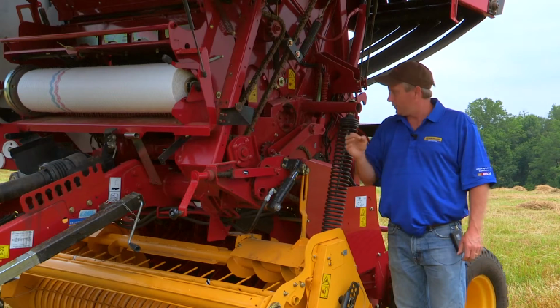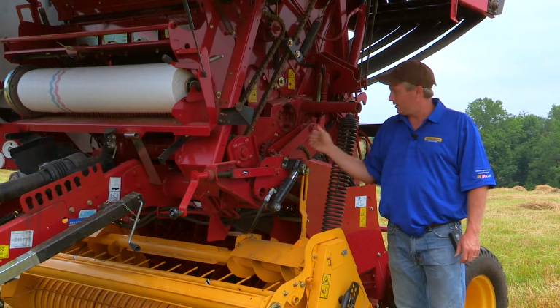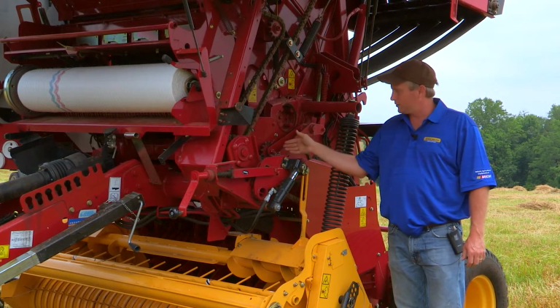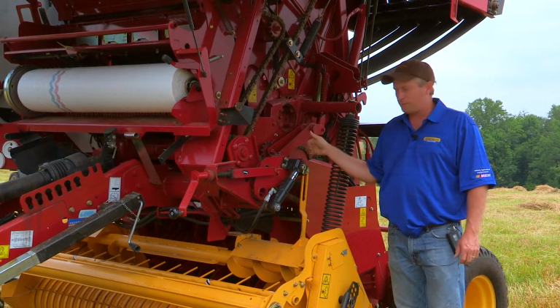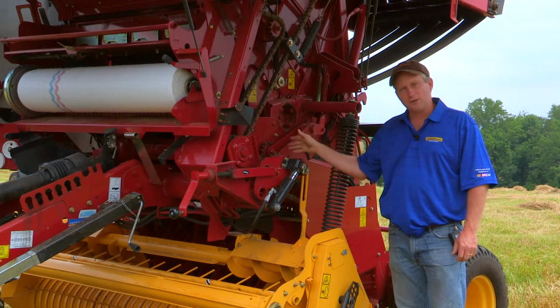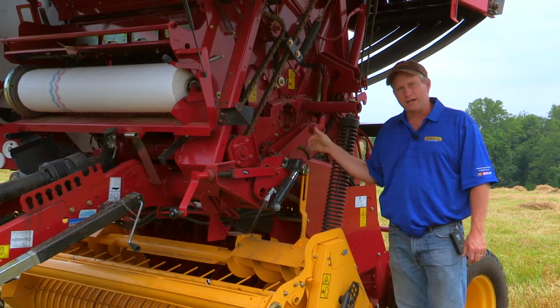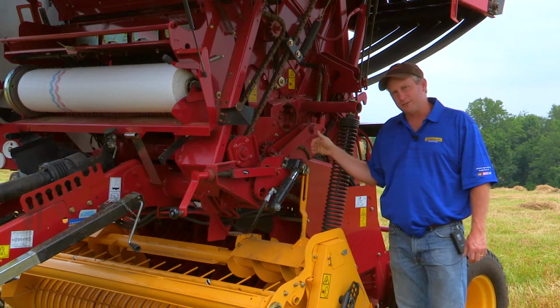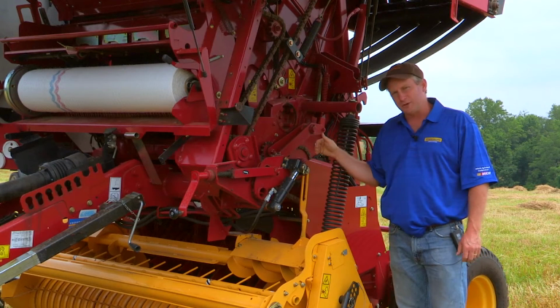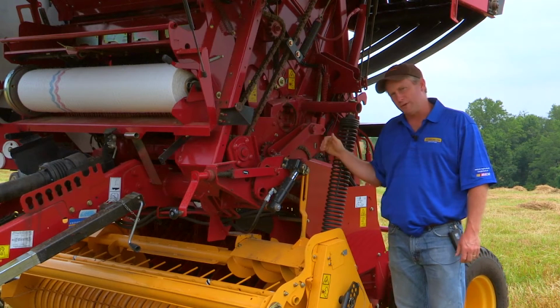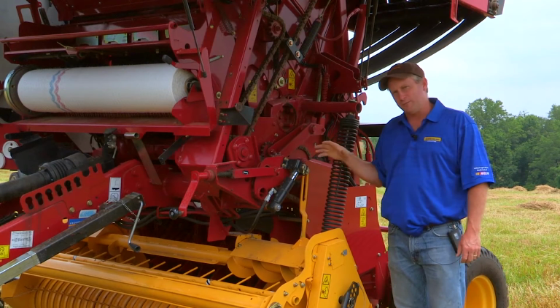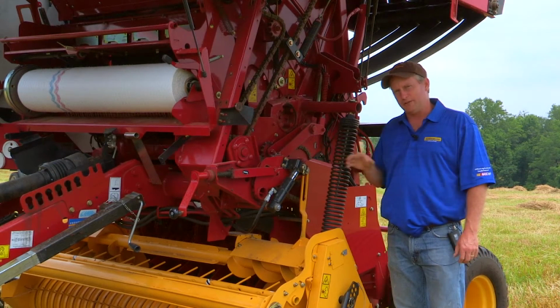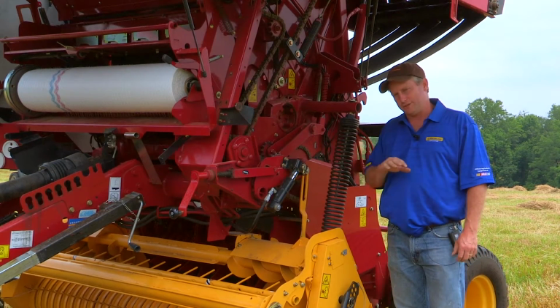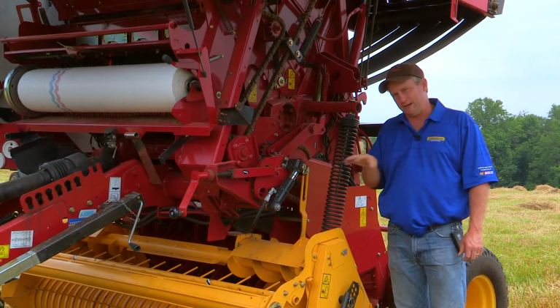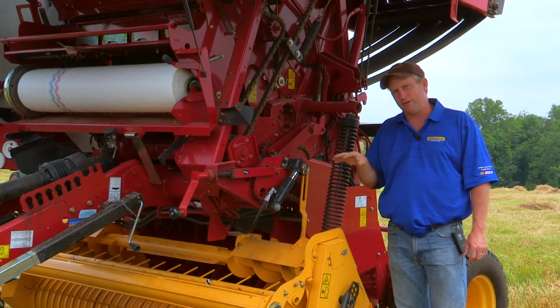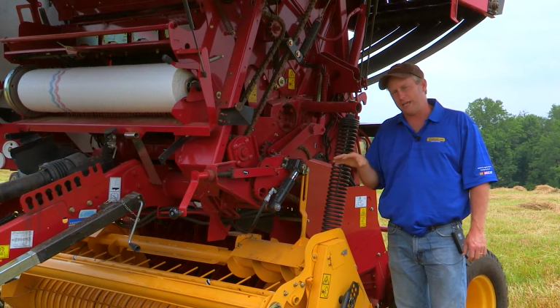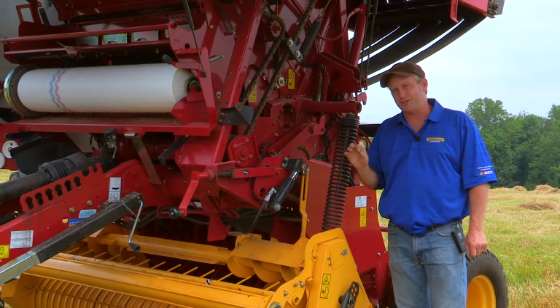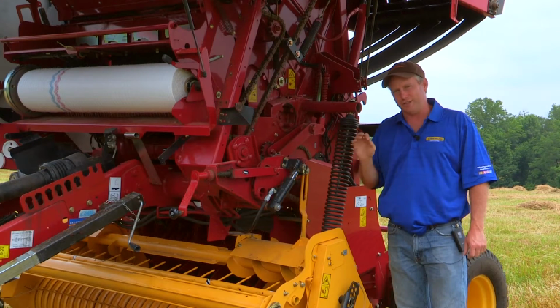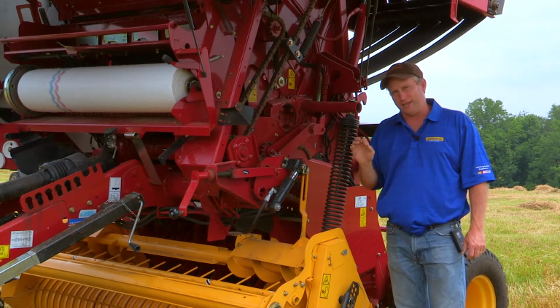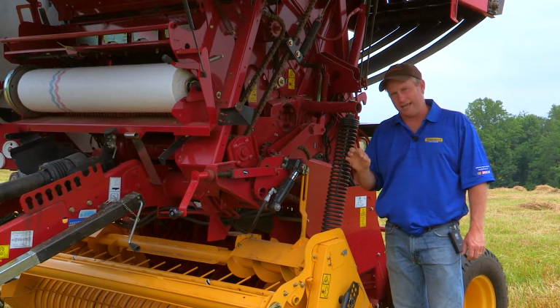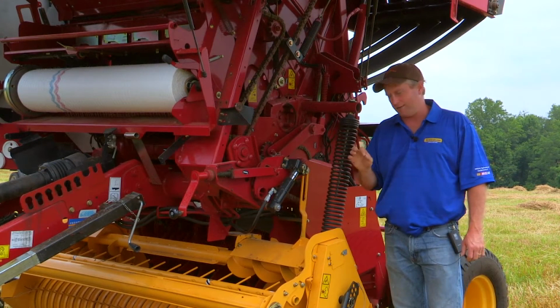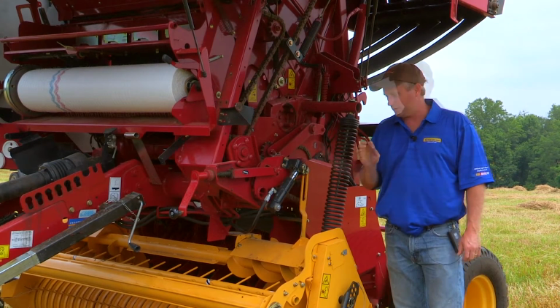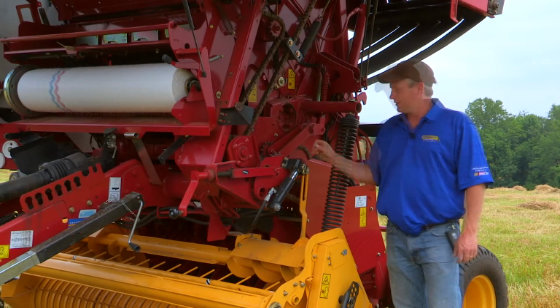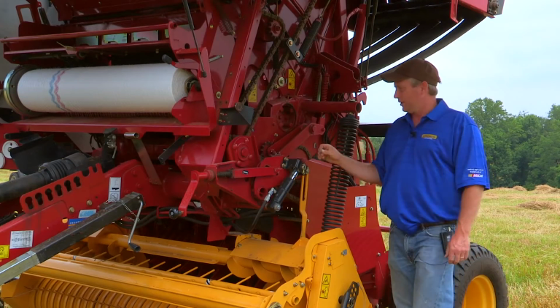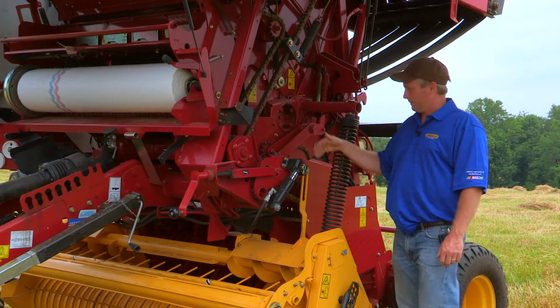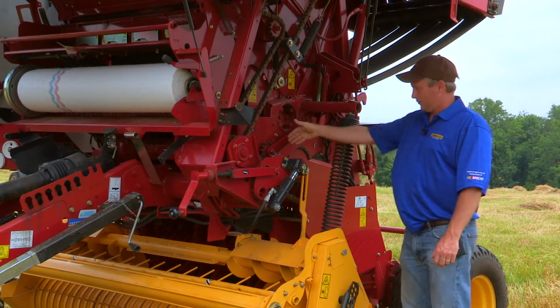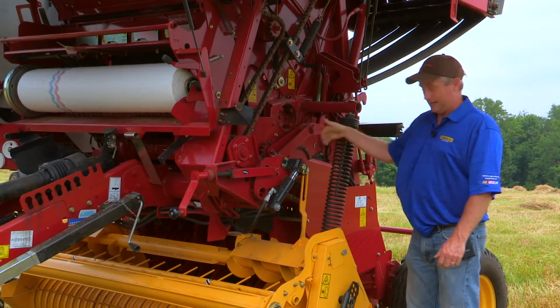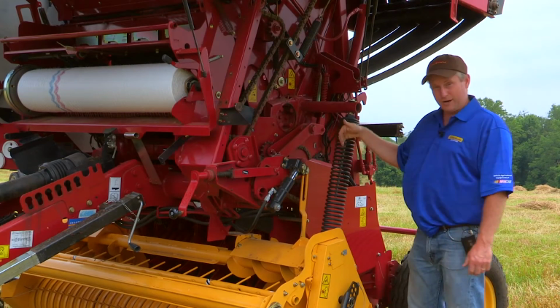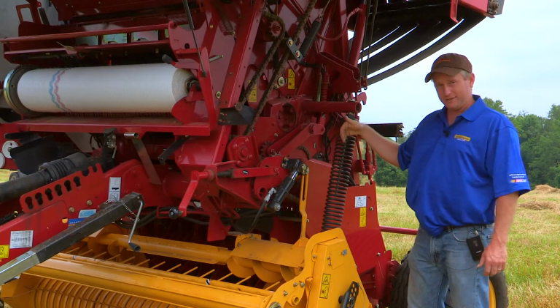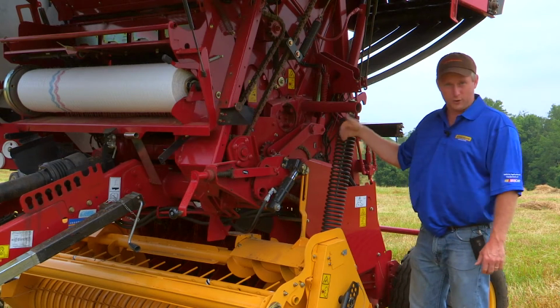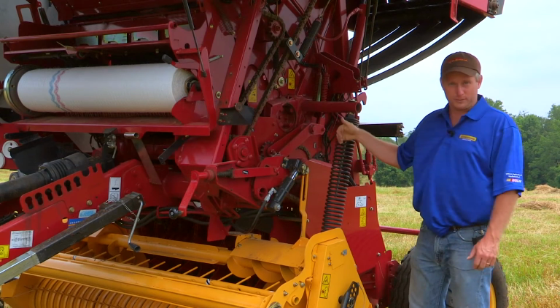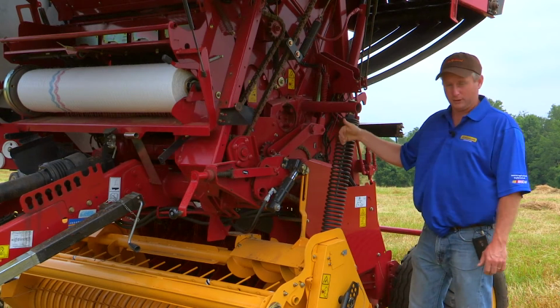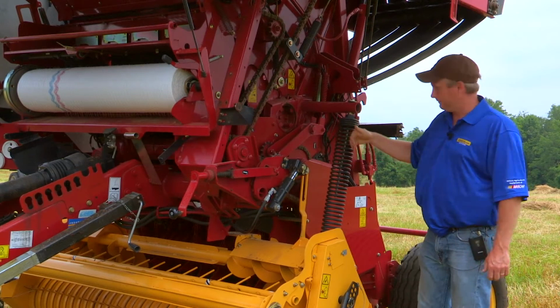New Holland puts spring-loaded idlers on their round balers in every location that they can, so your main drives are all spring-loaded.